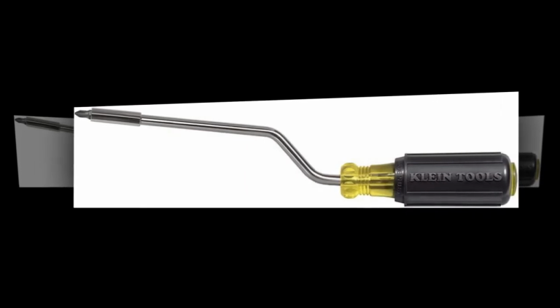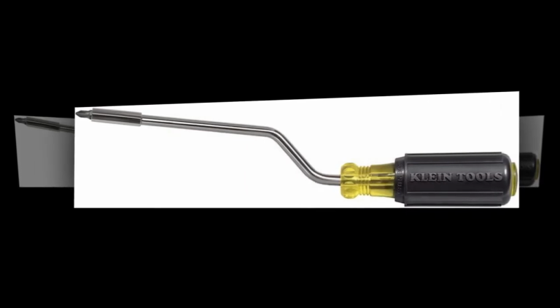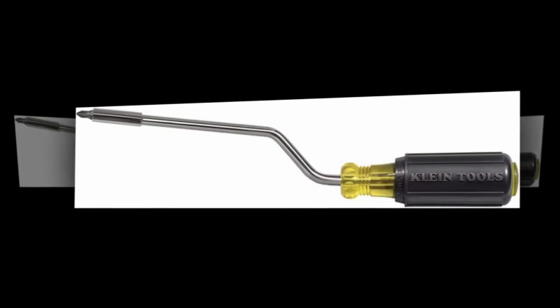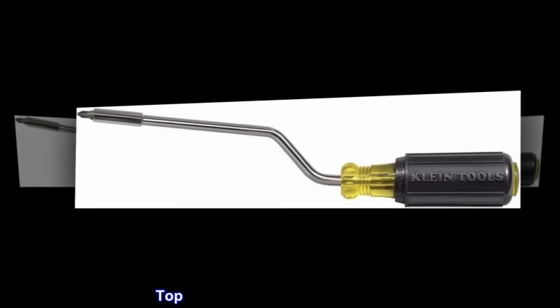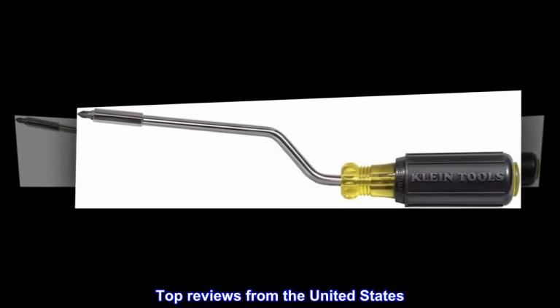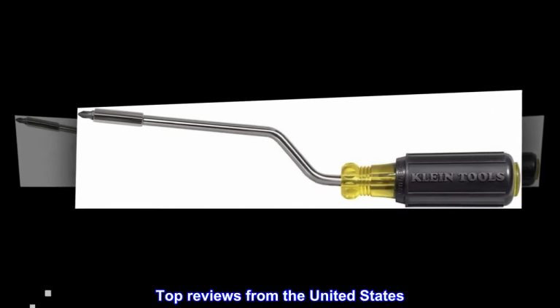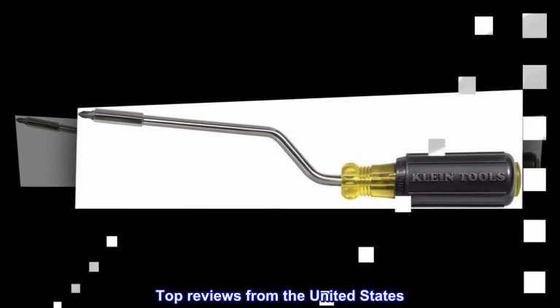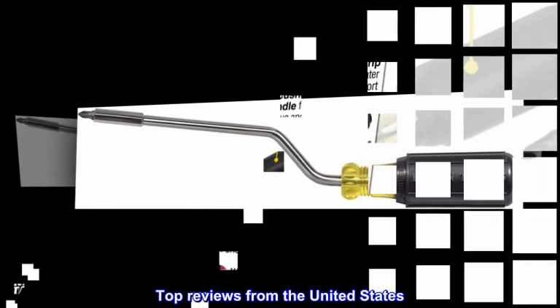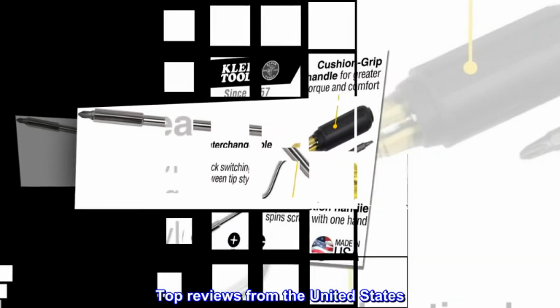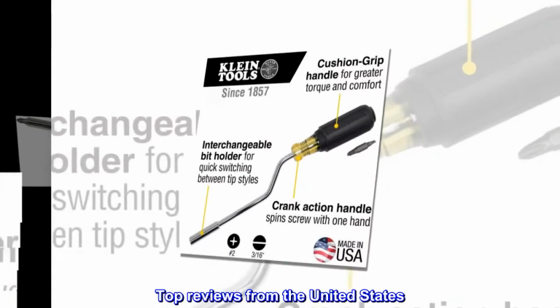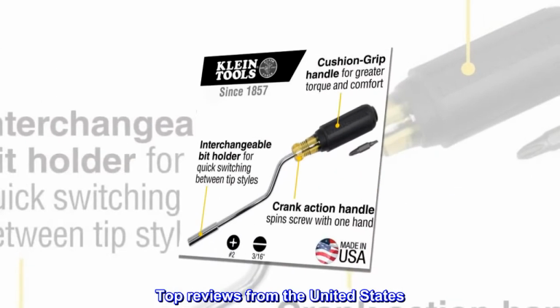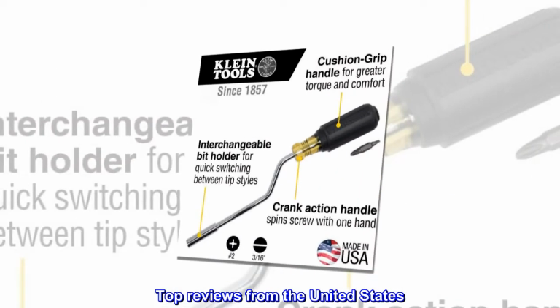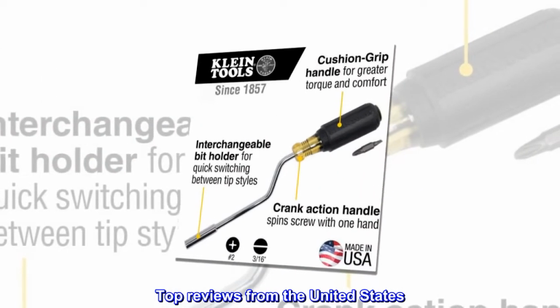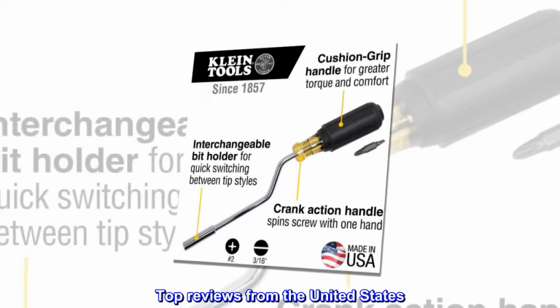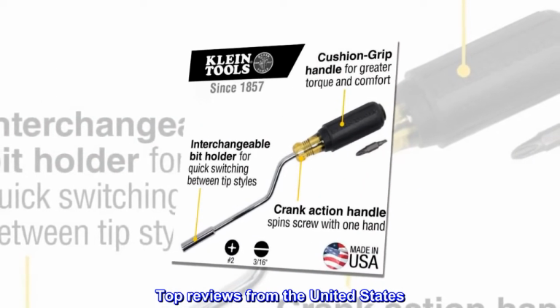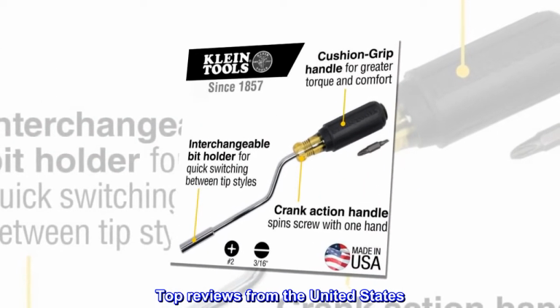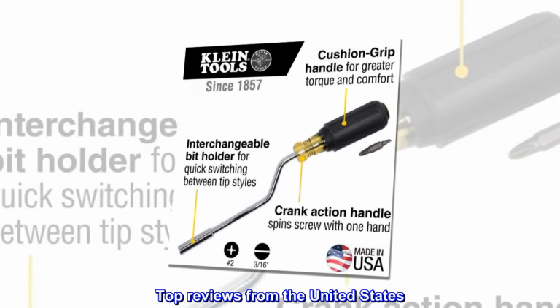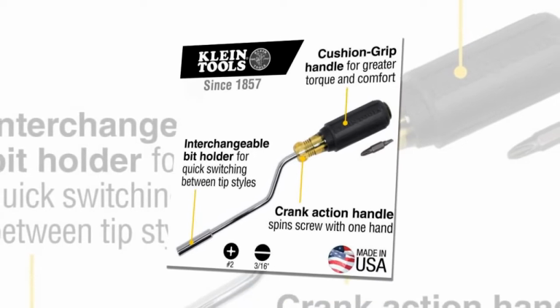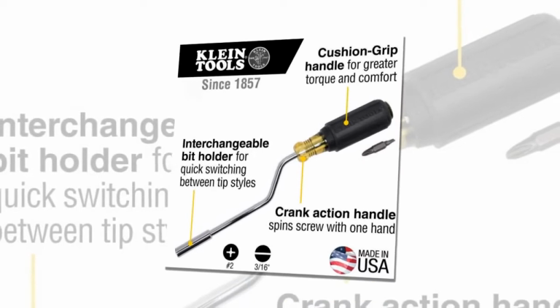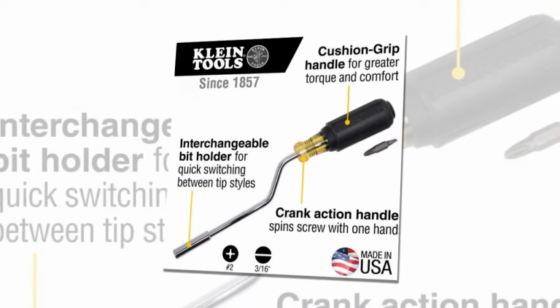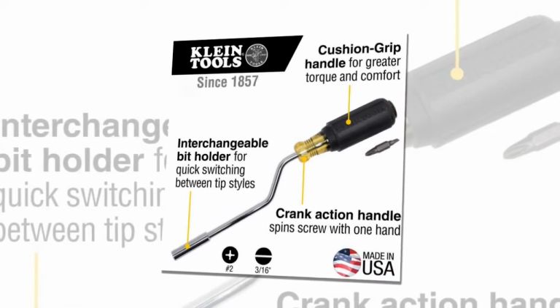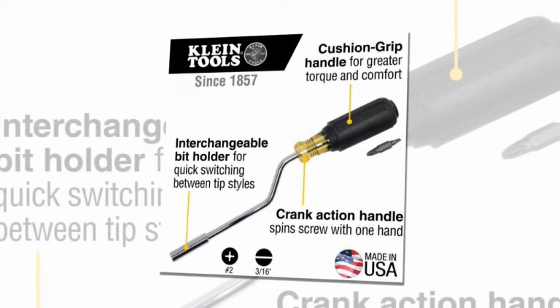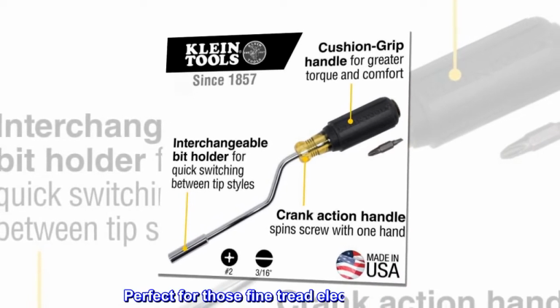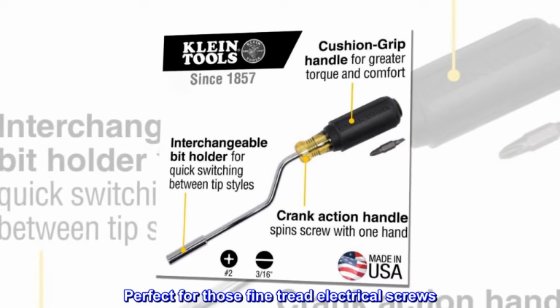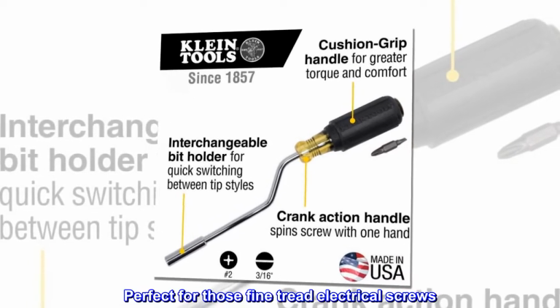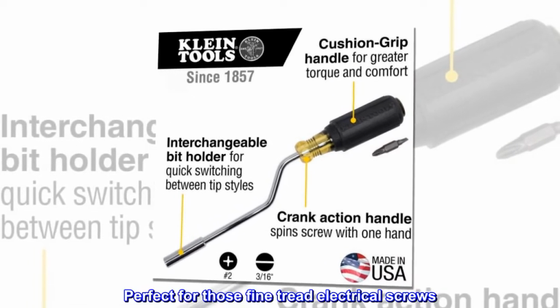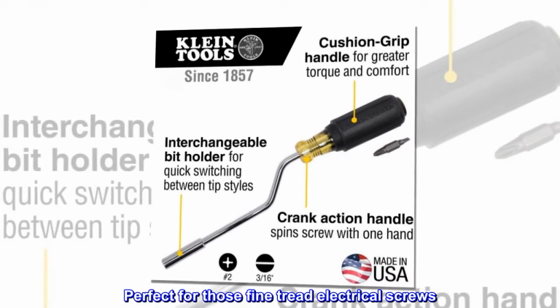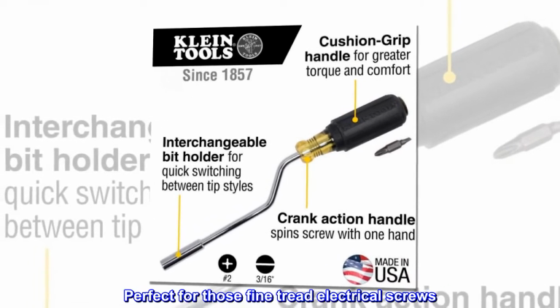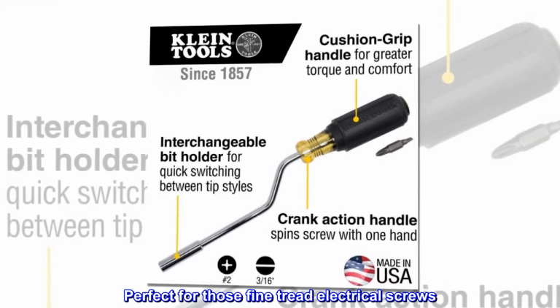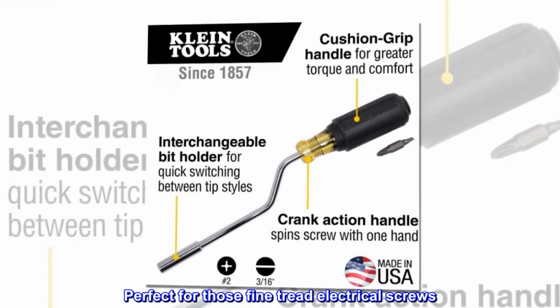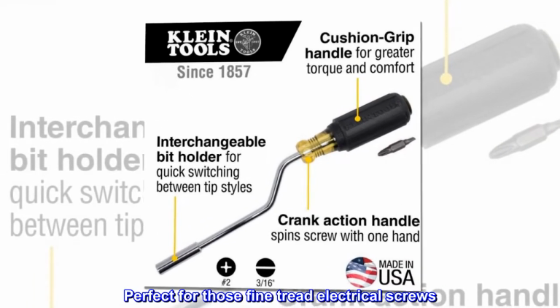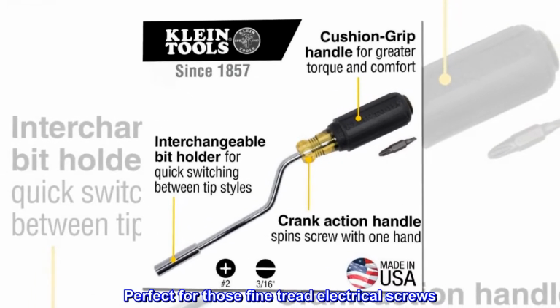Top reviews from the United States. Perfect for those fine thread electrical screws.